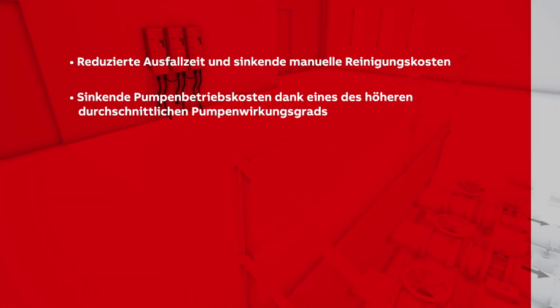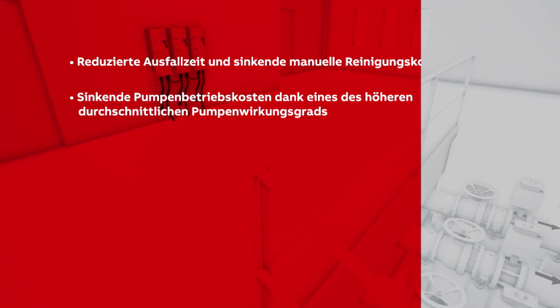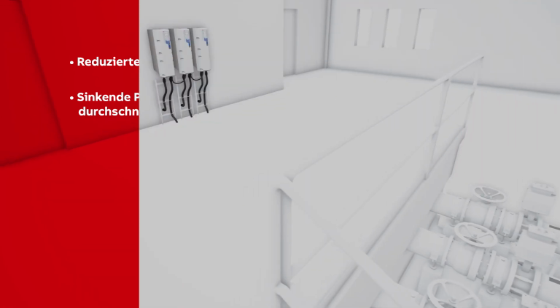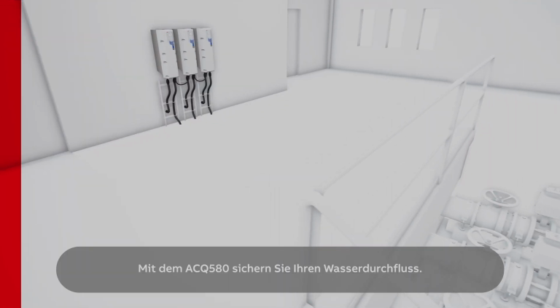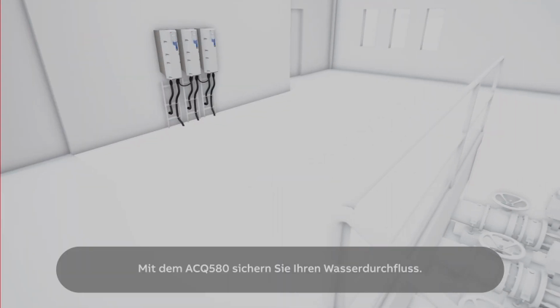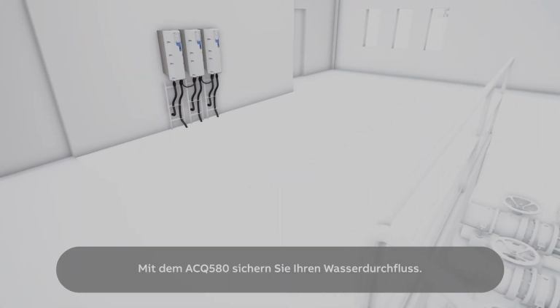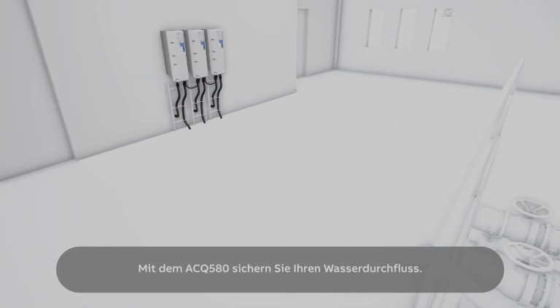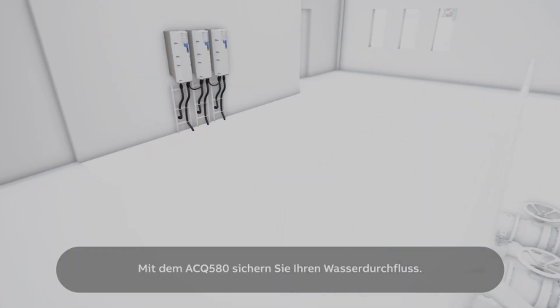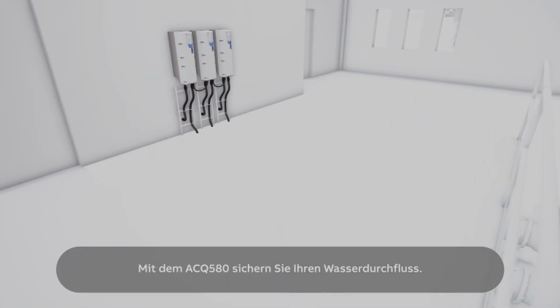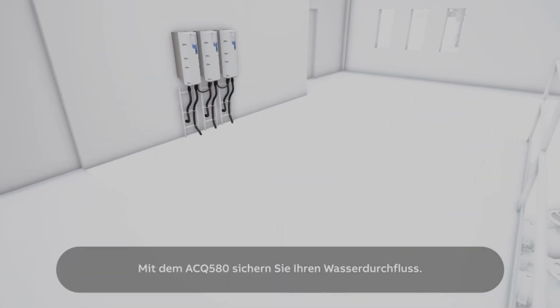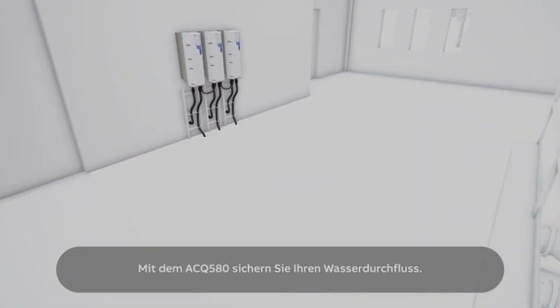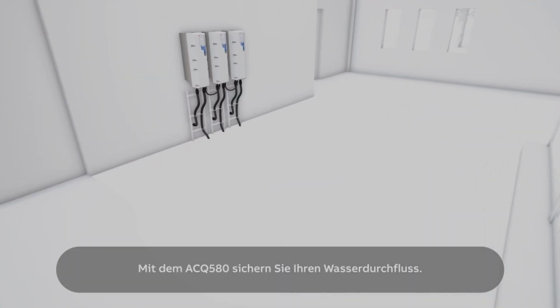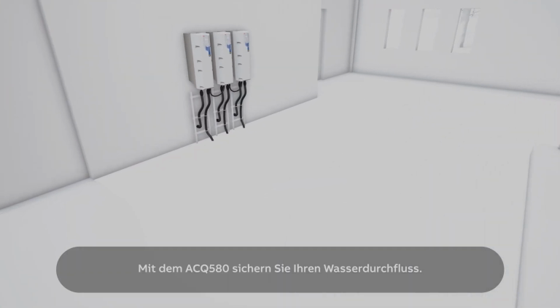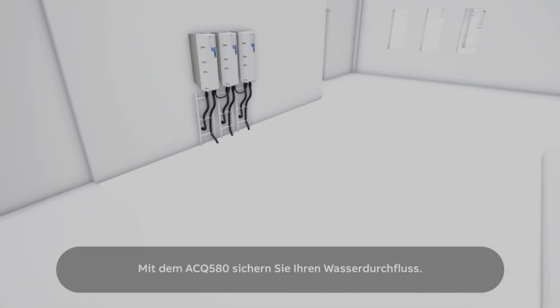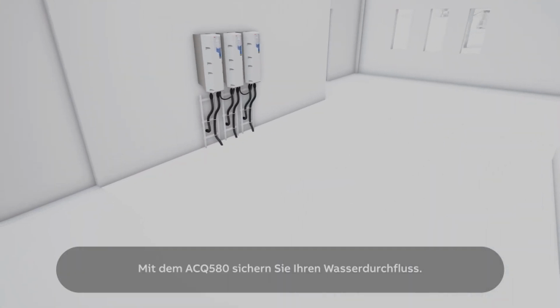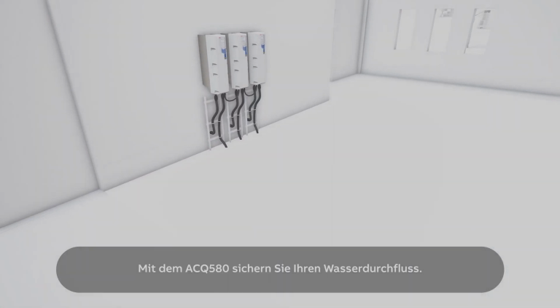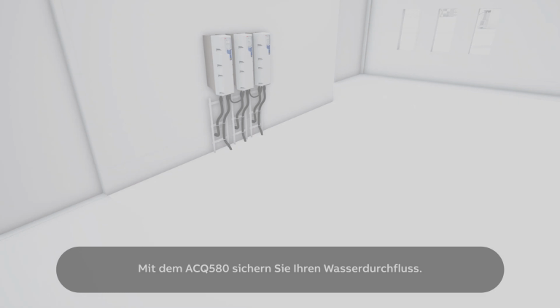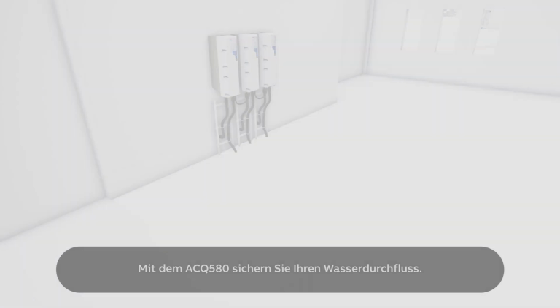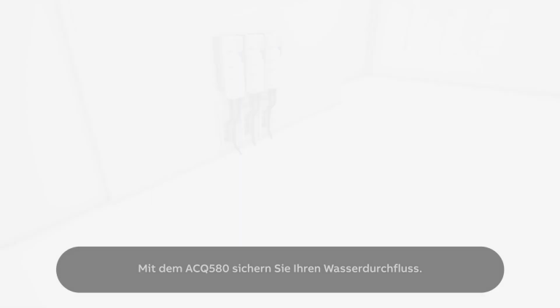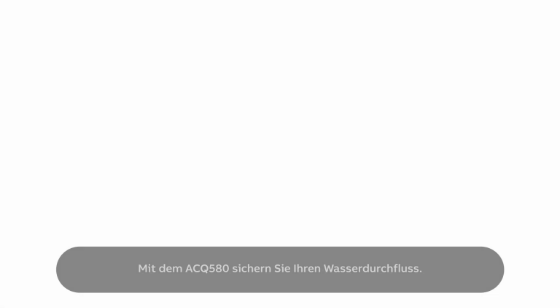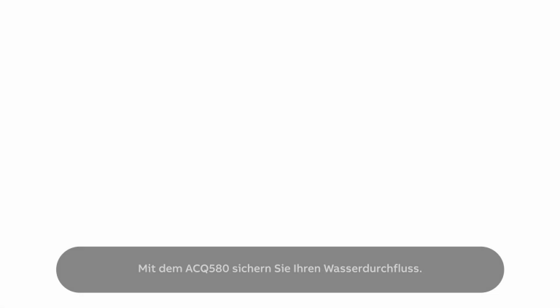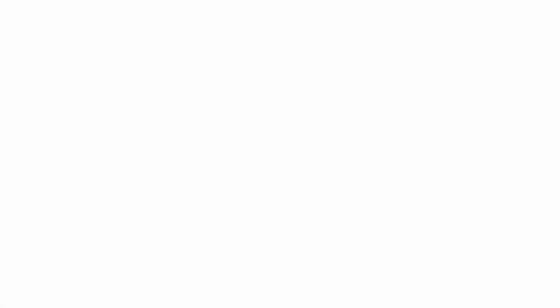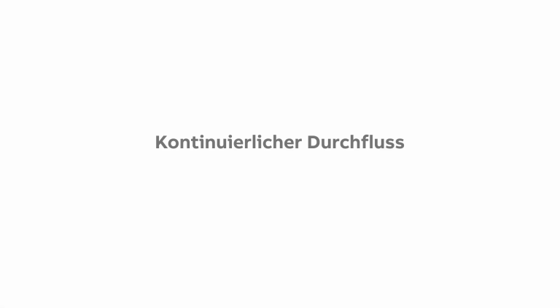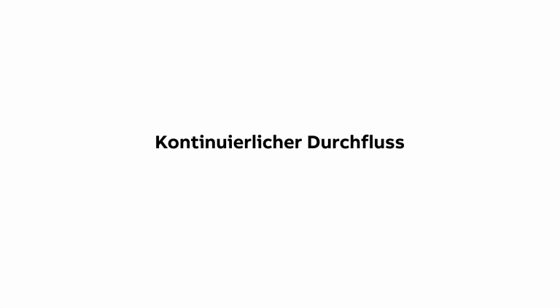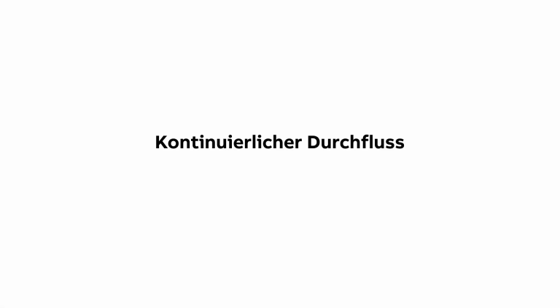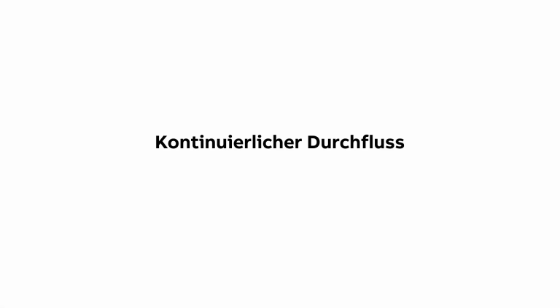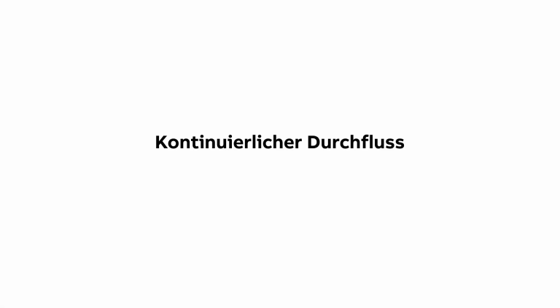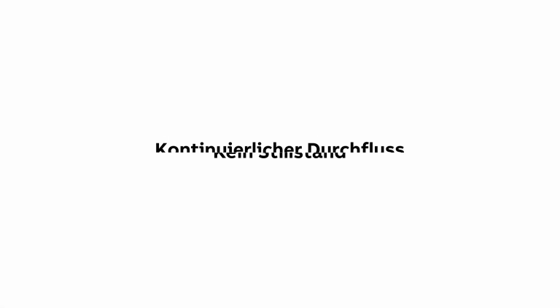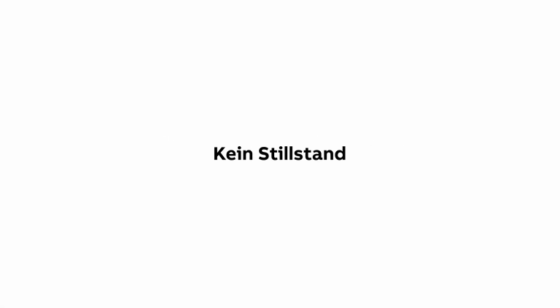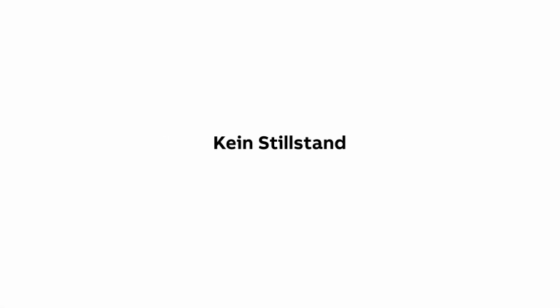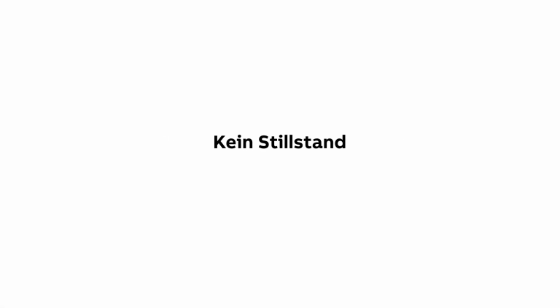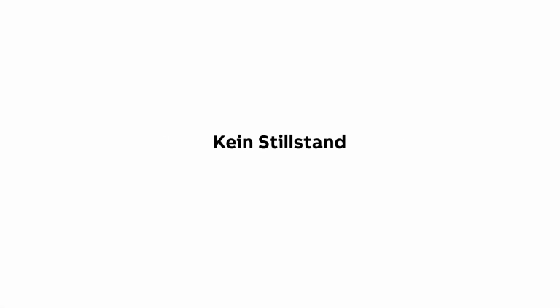By choosing ACQ580 you secure the flow of water. Always flowing, never still.